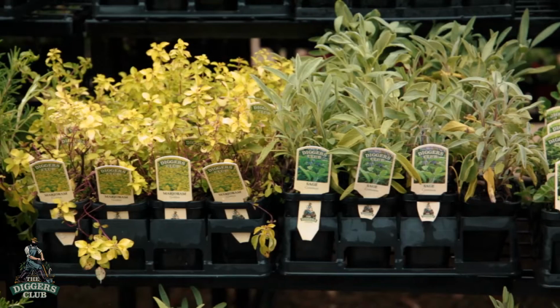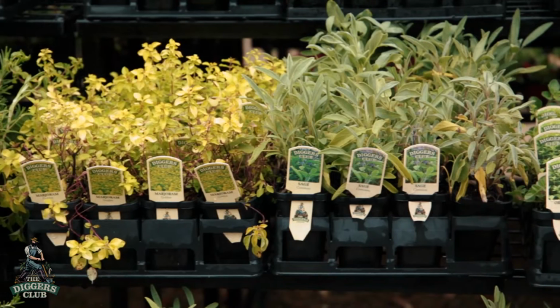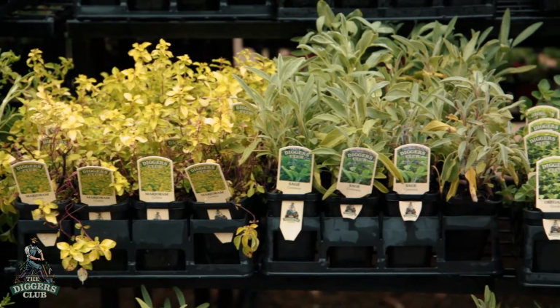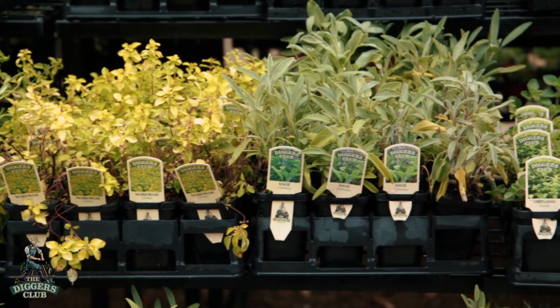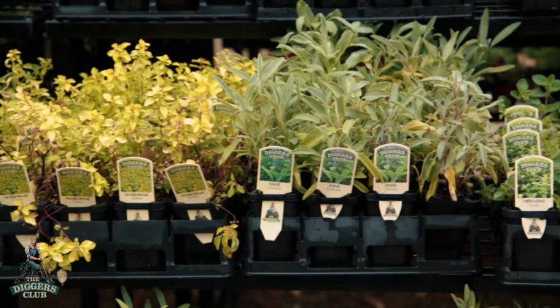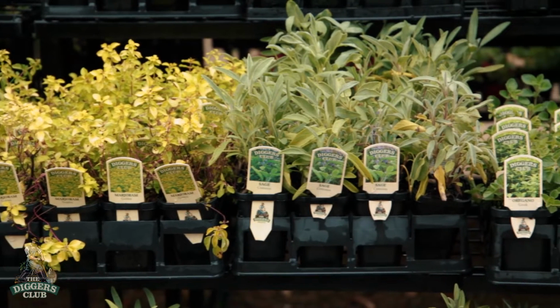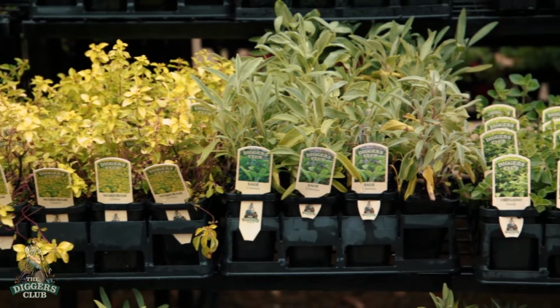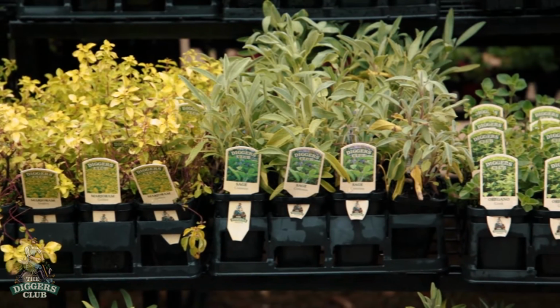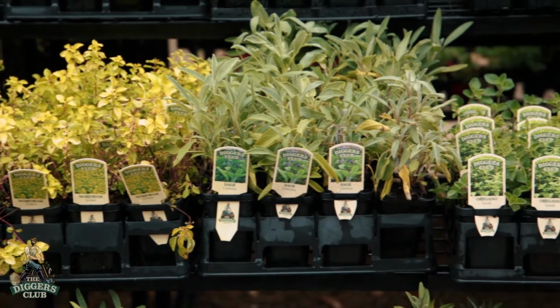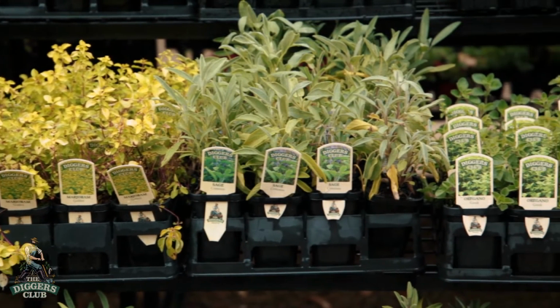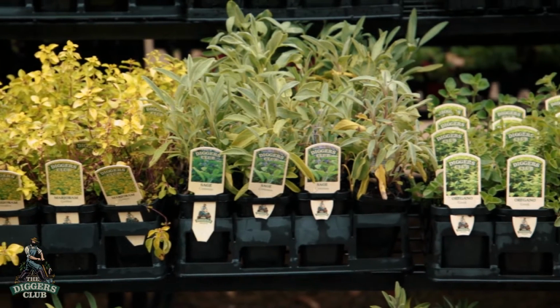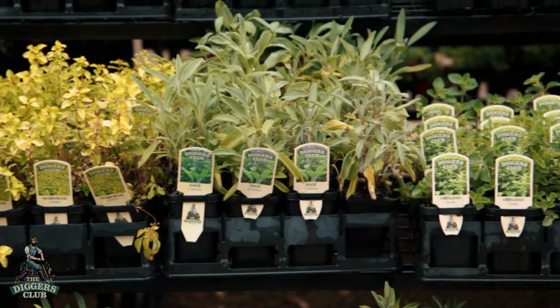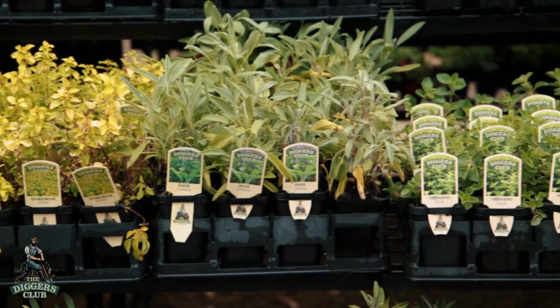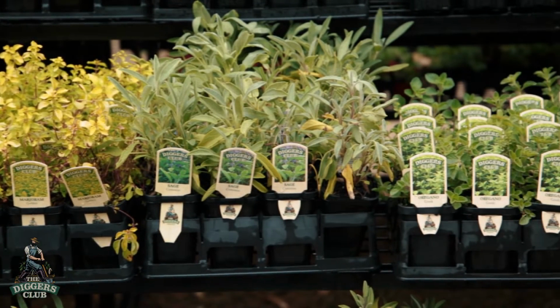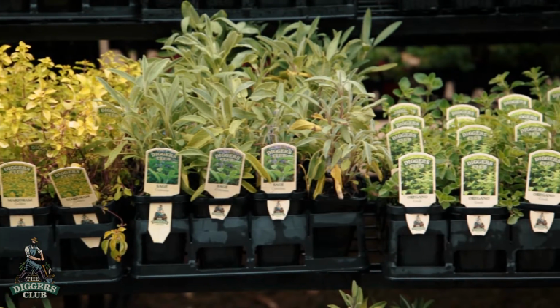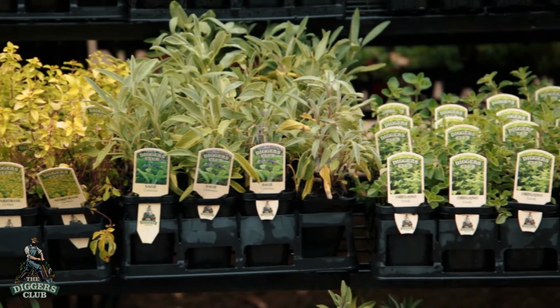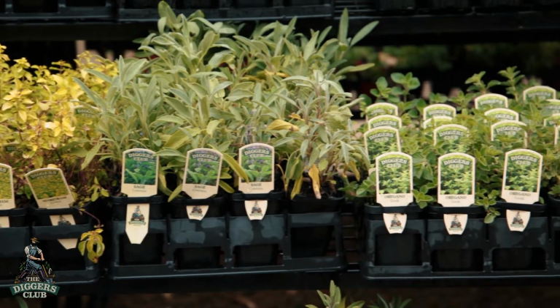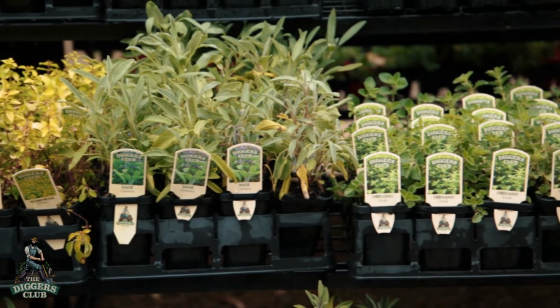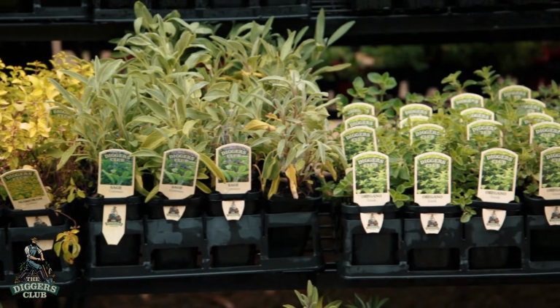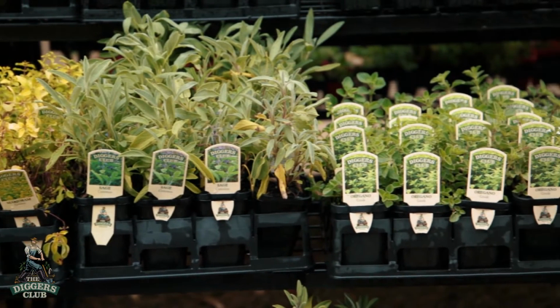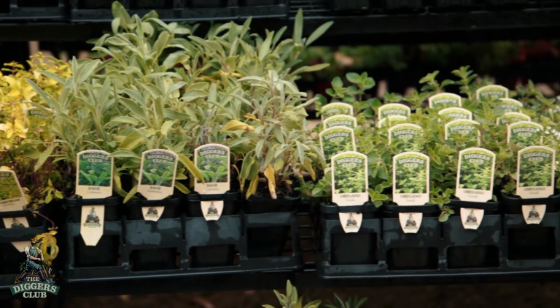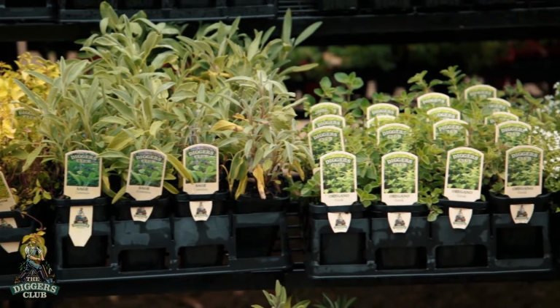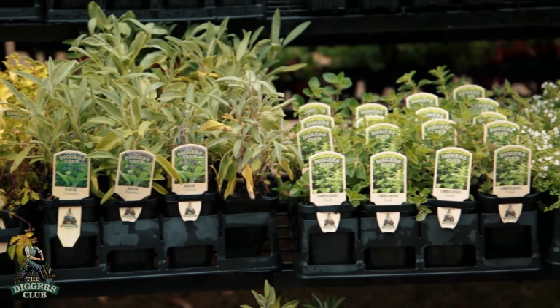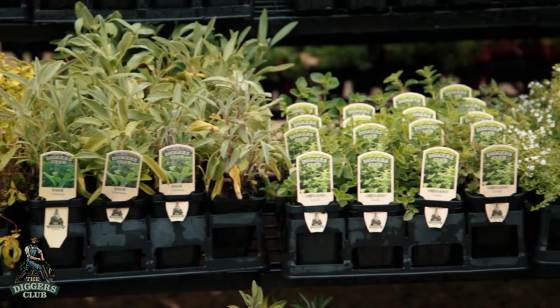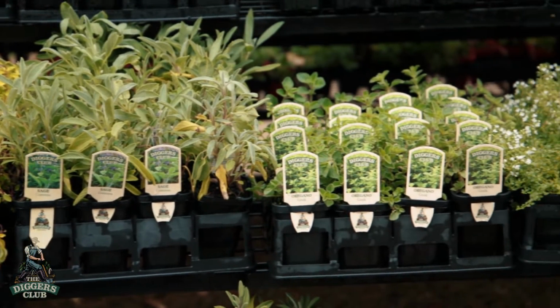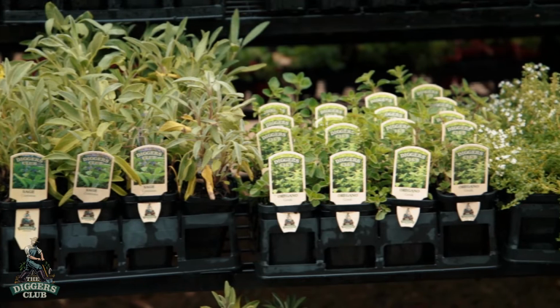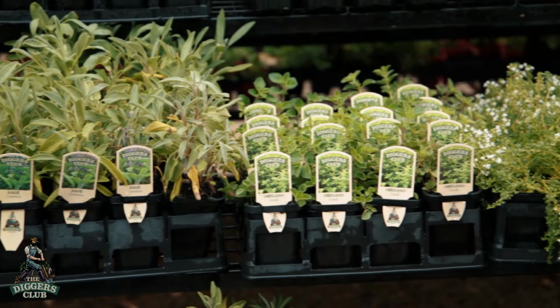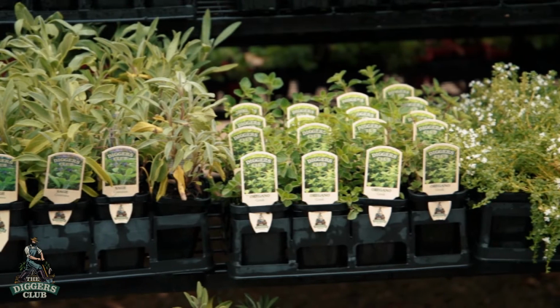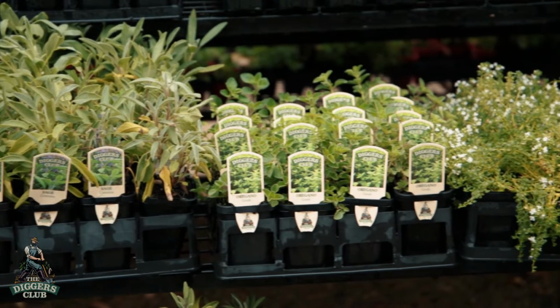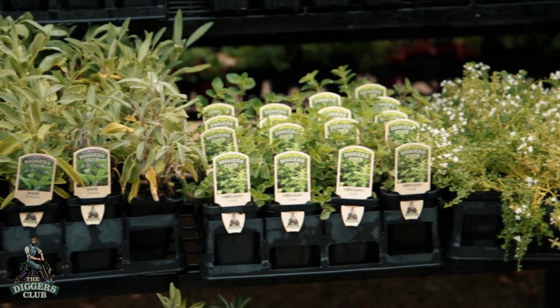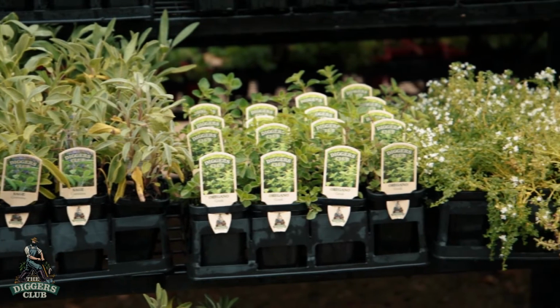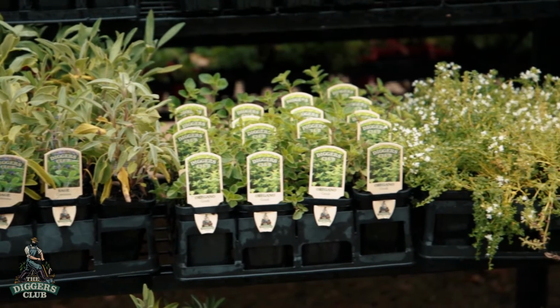Some wonderful herbs to plant now include sage, thyme, oregano, and of course mint.